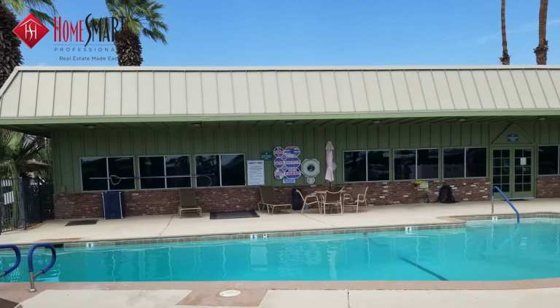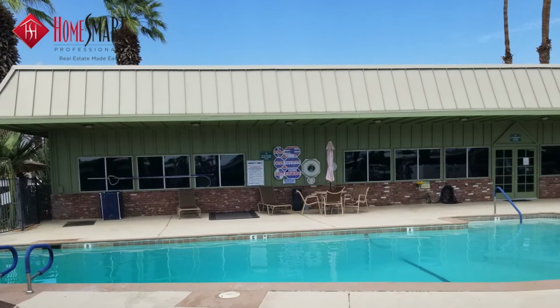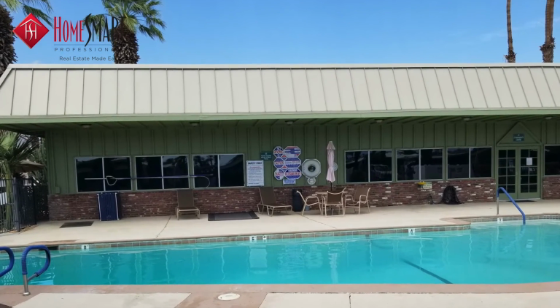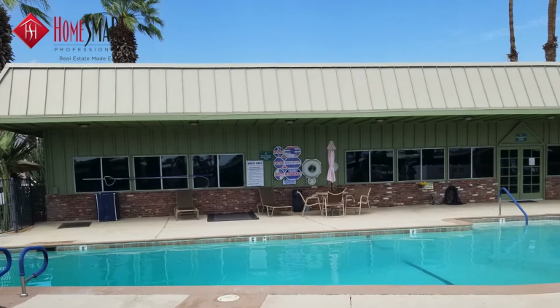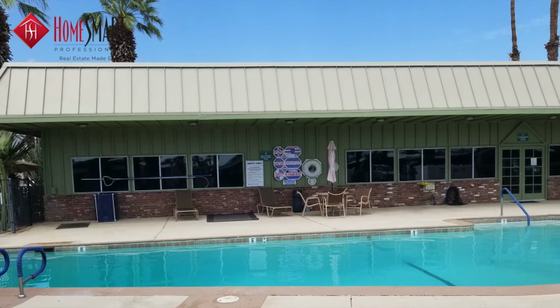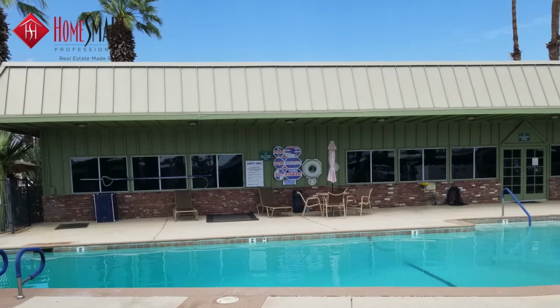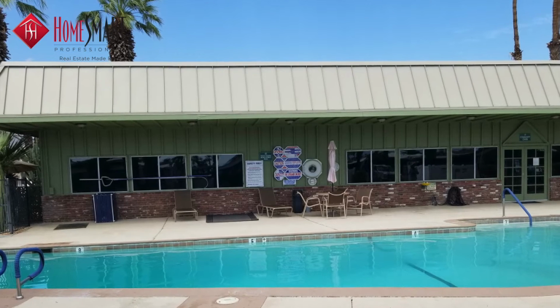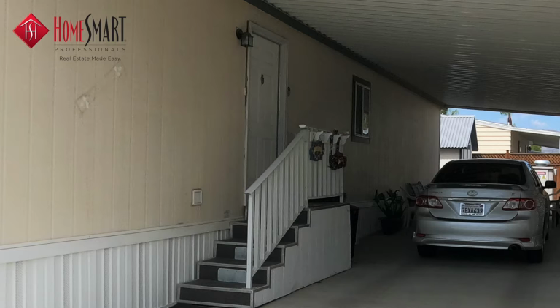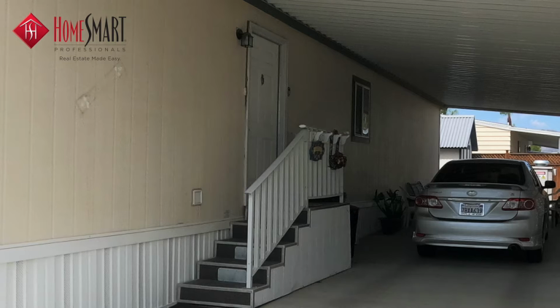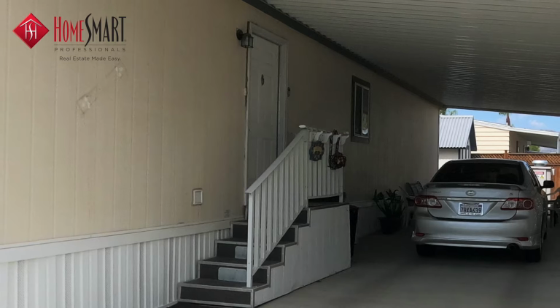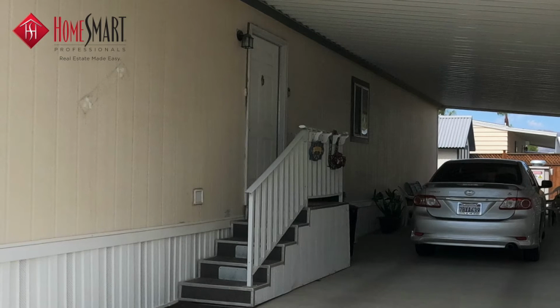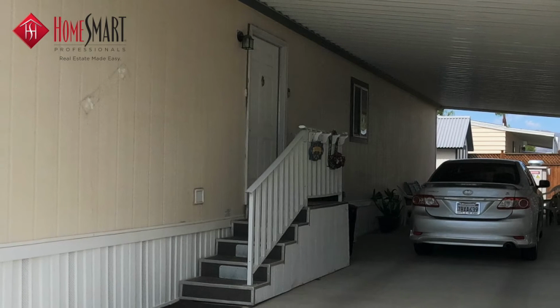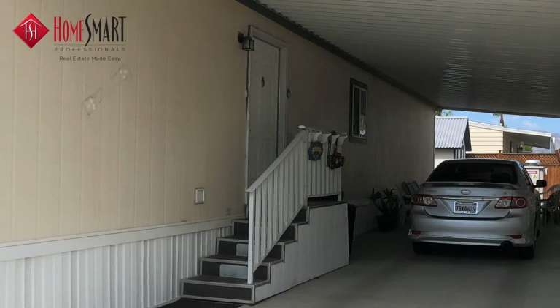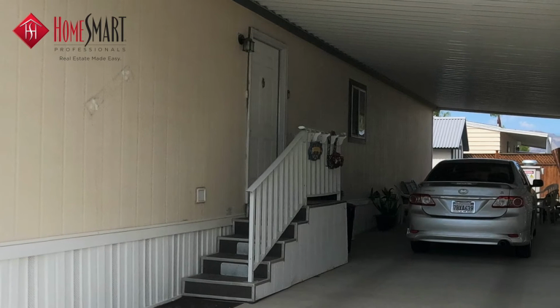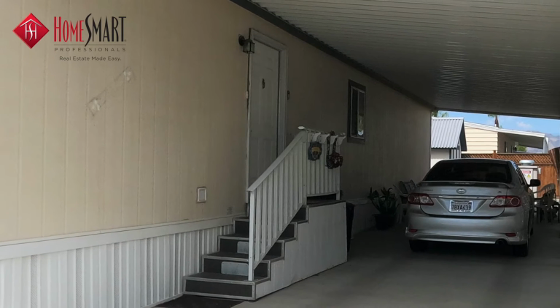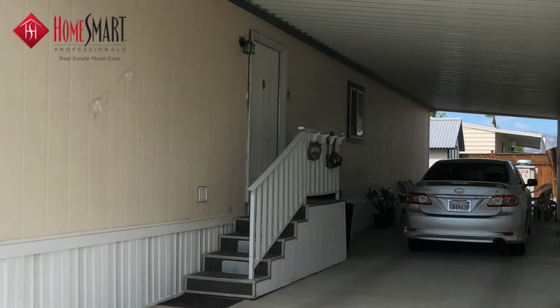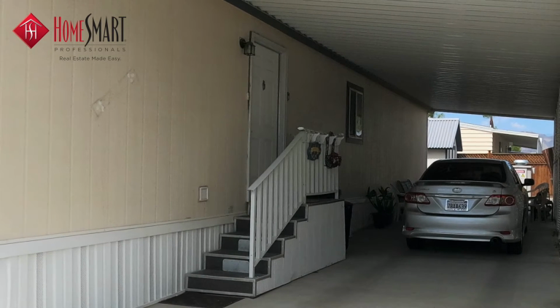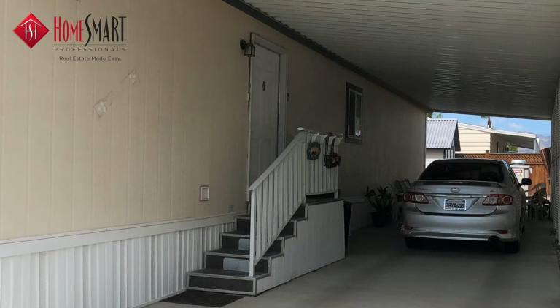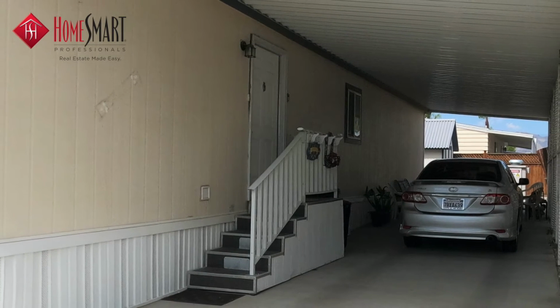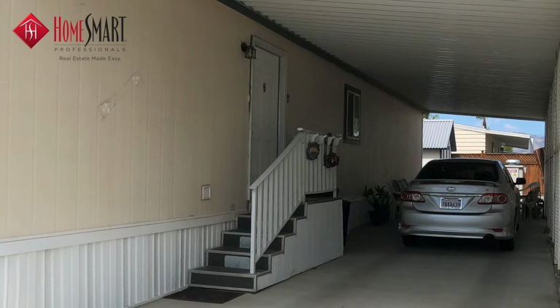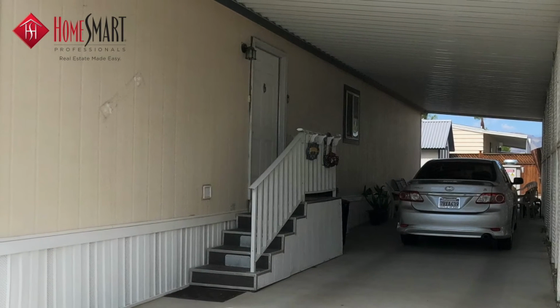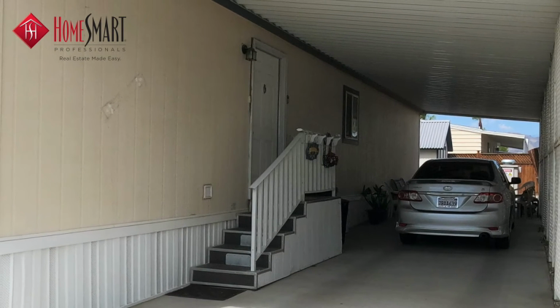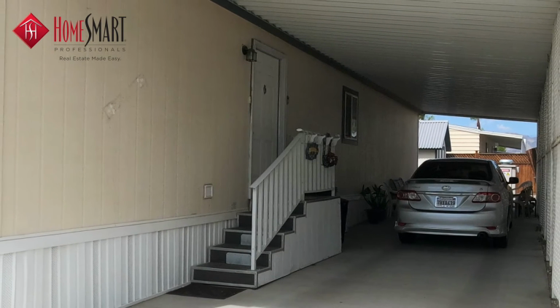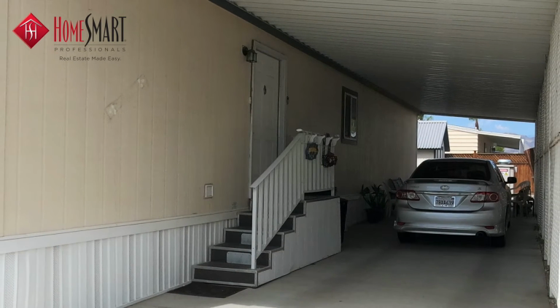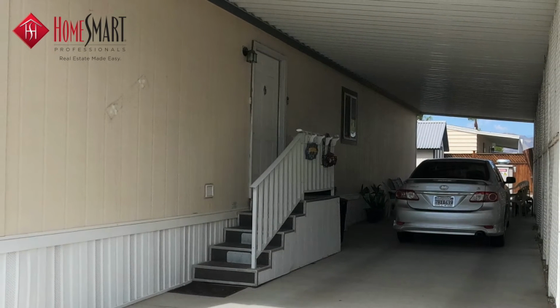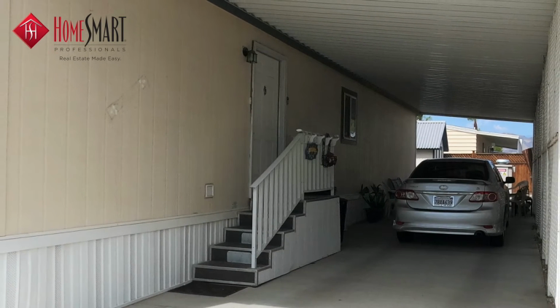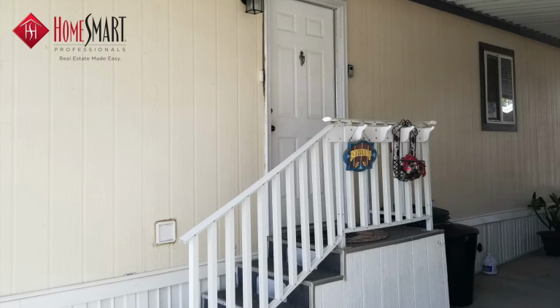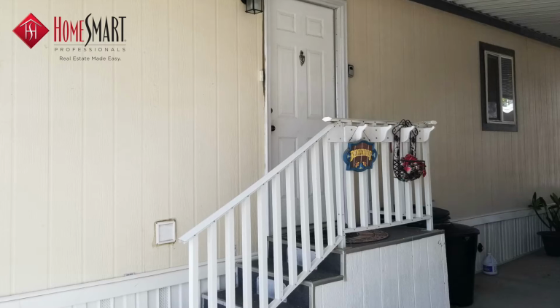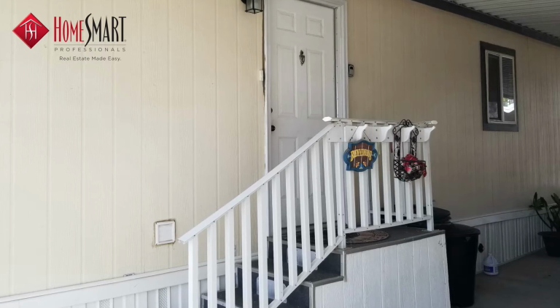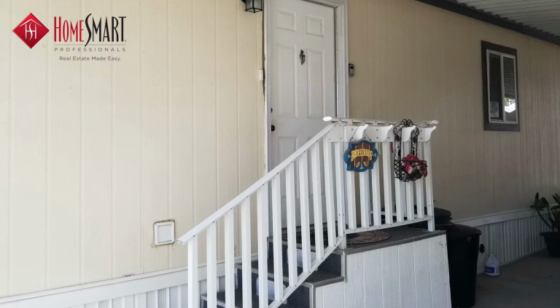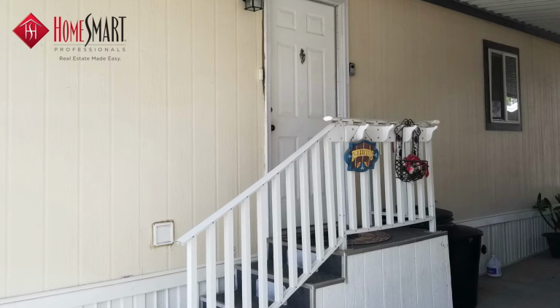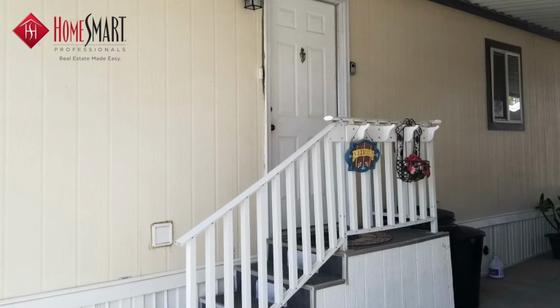This is the perfect vacation home away from home, or a beautiful place for a full-time residence.